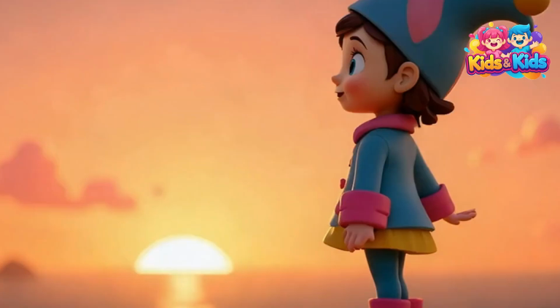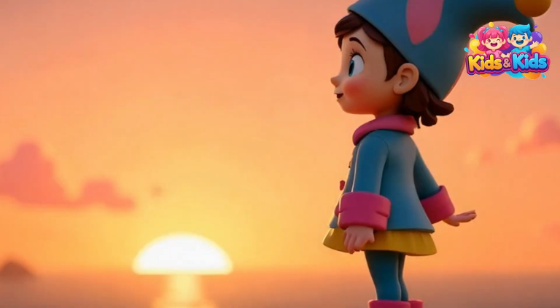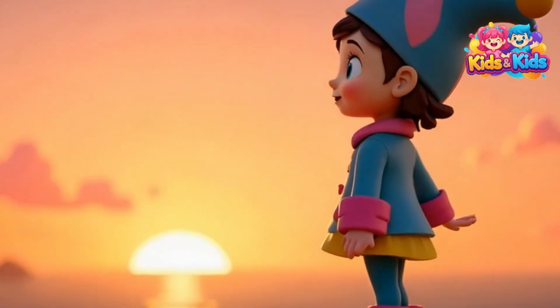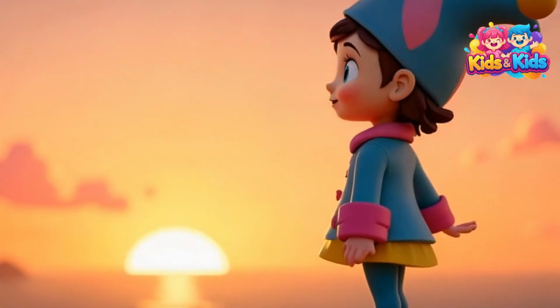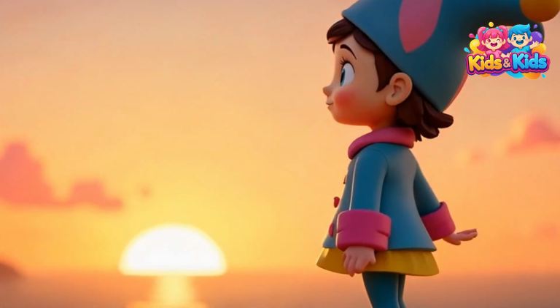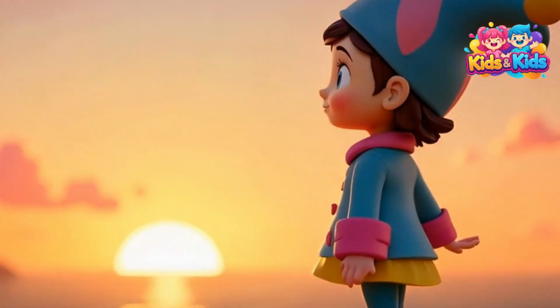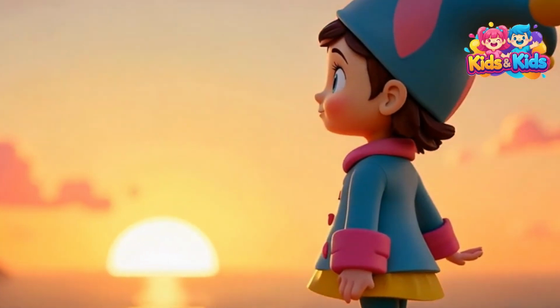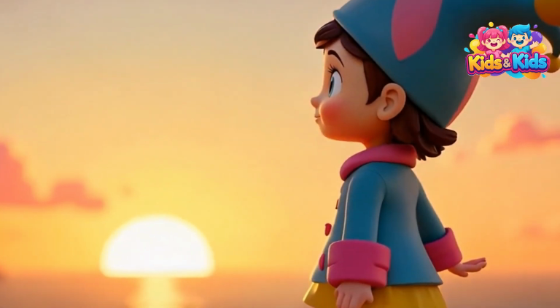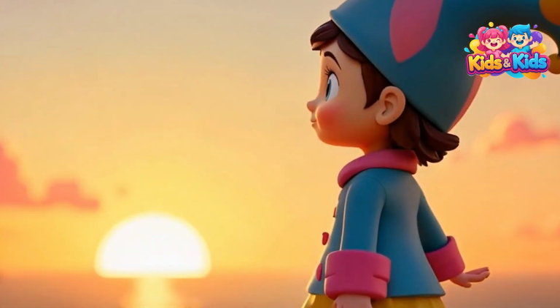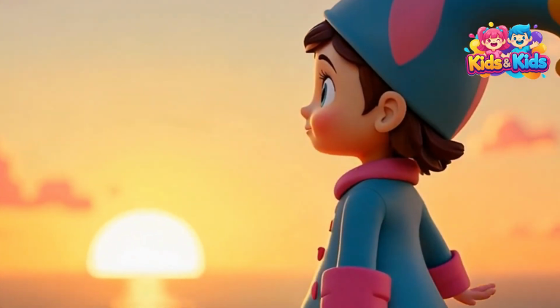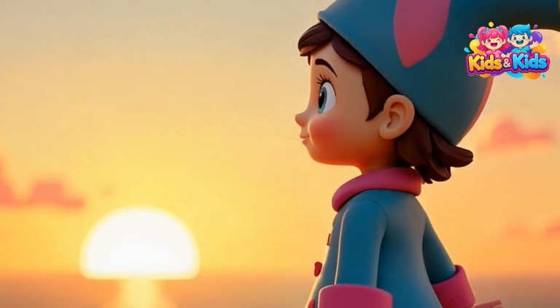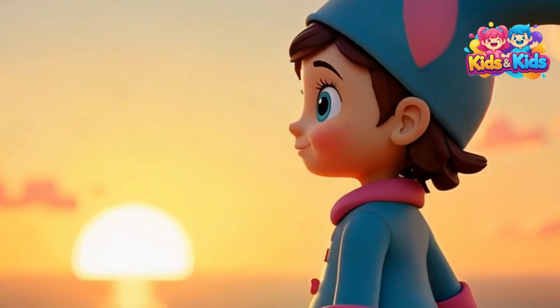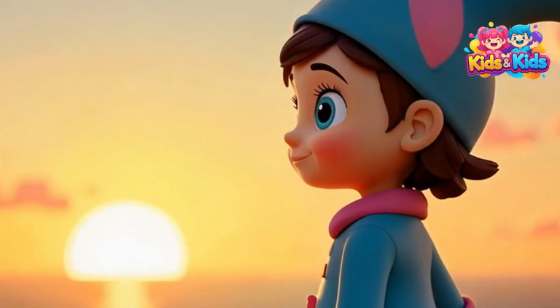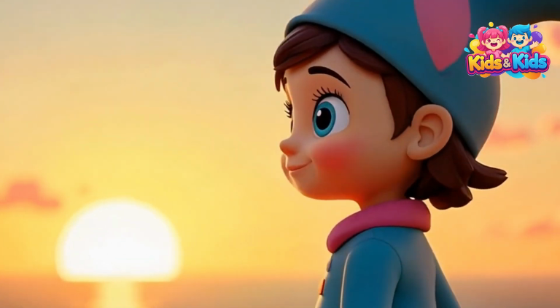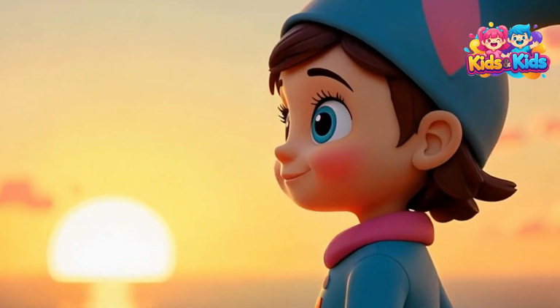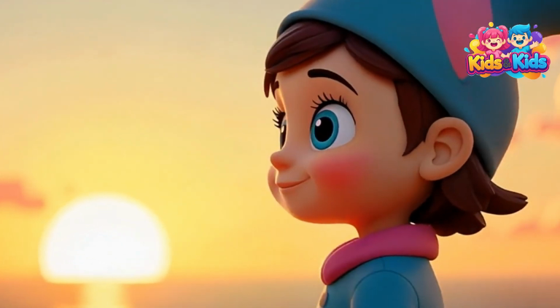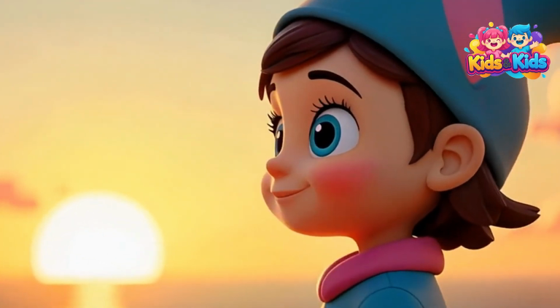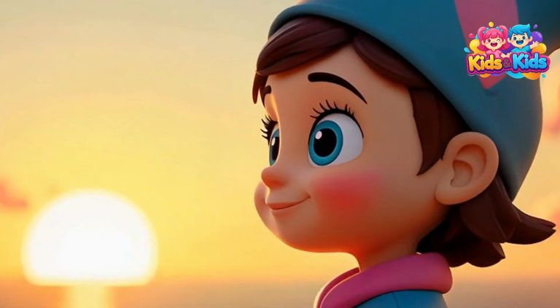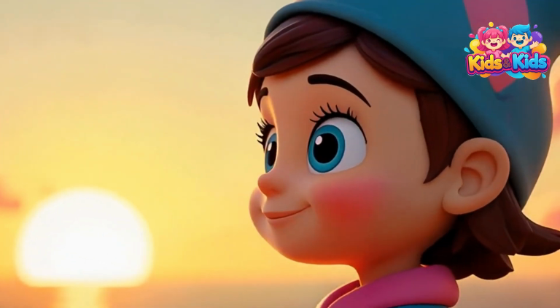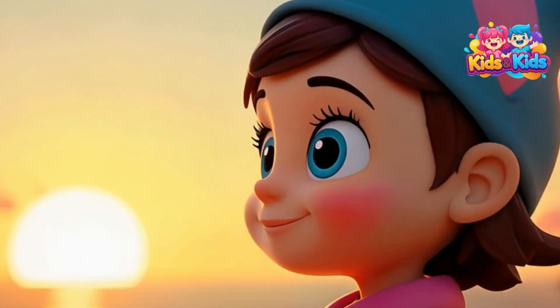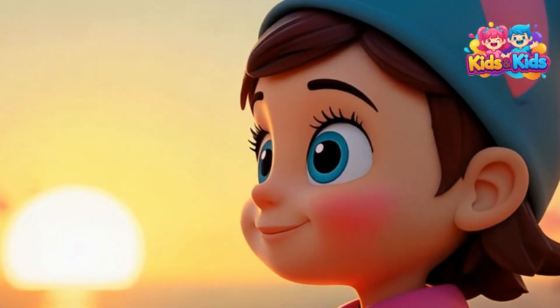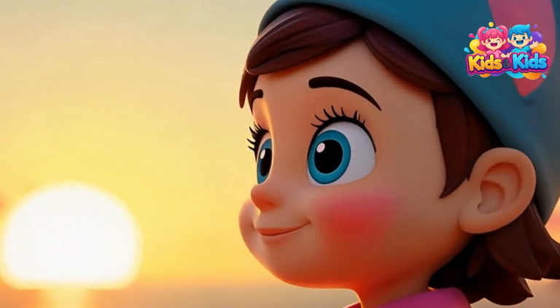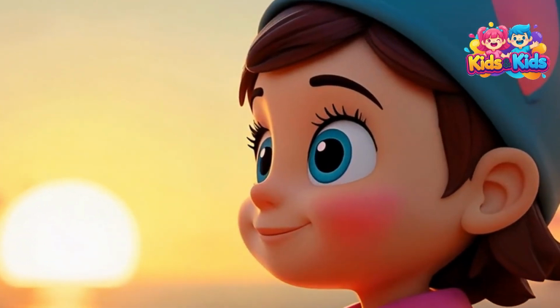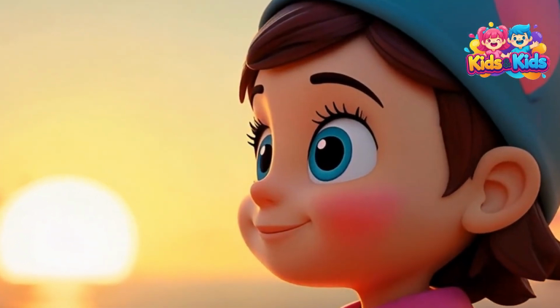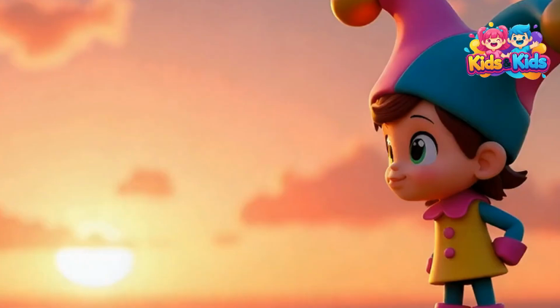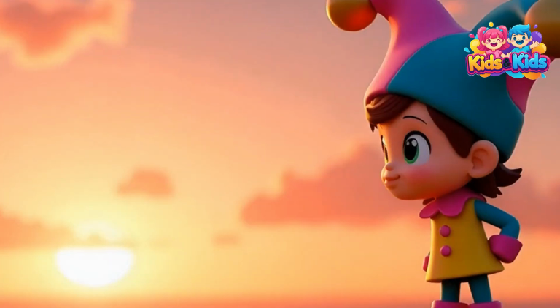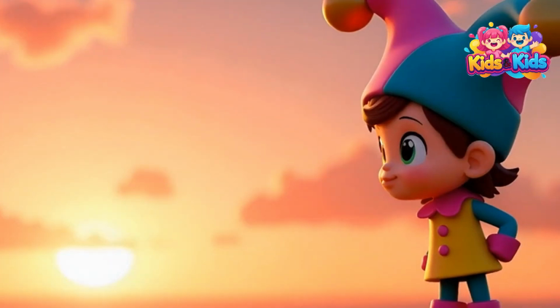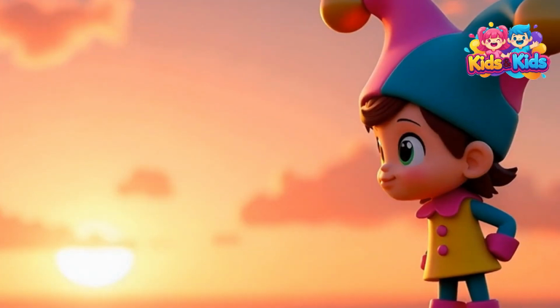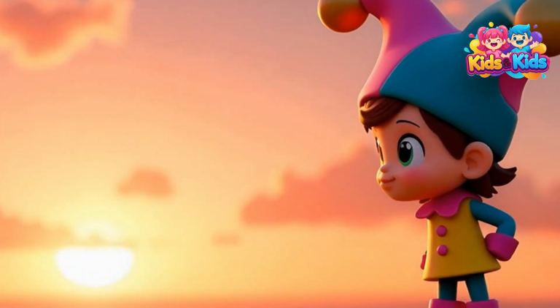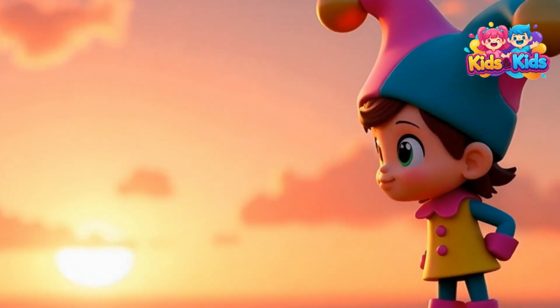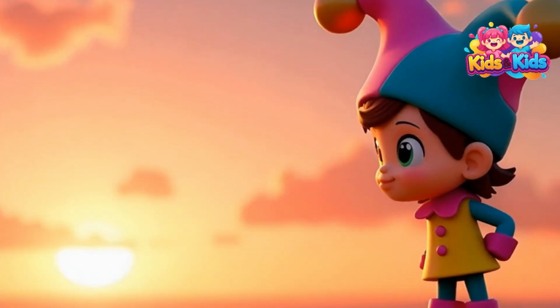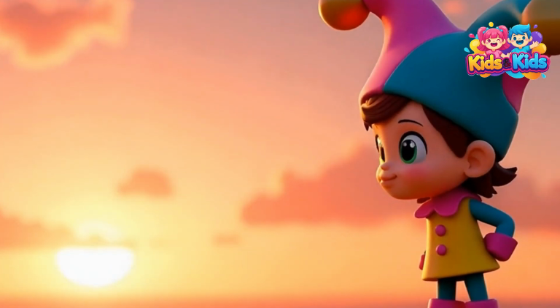When the sun goes down, the blue bunnies get tired and the red and orange colors take over. That's why sunsets are so pretty.